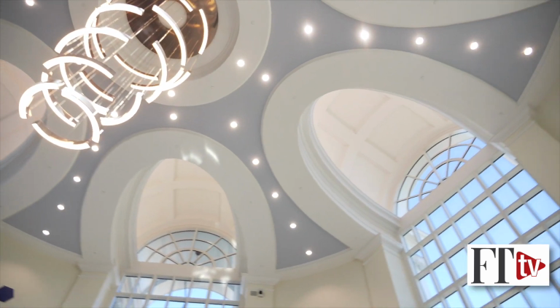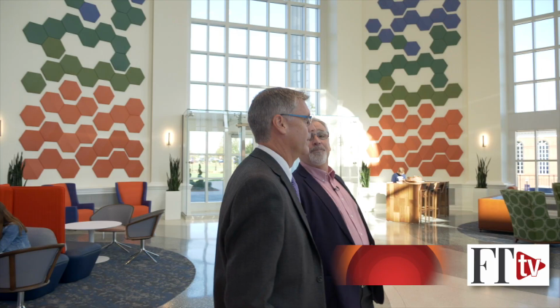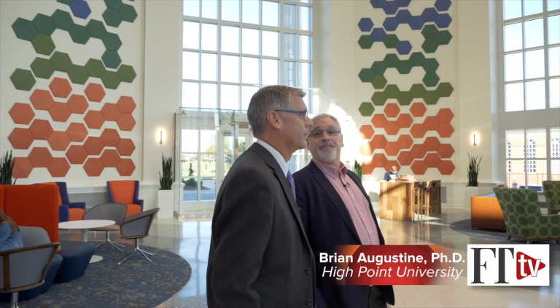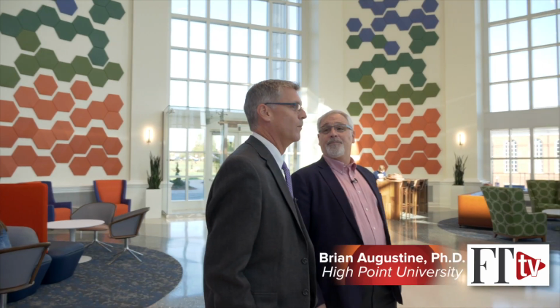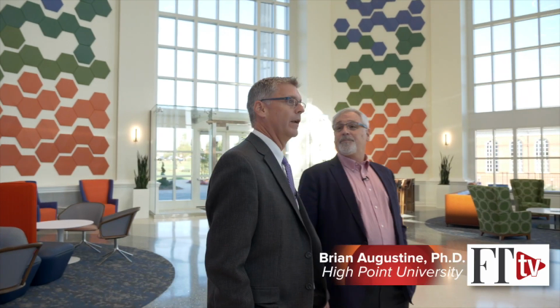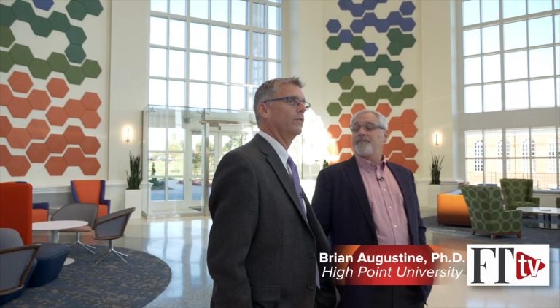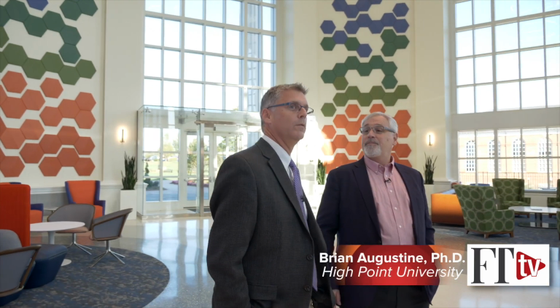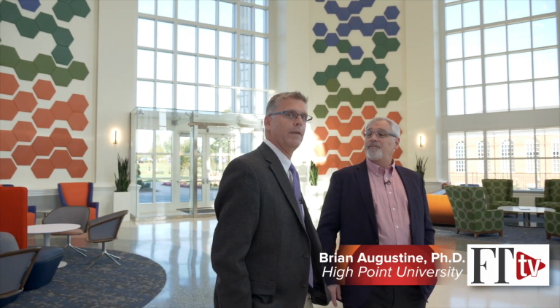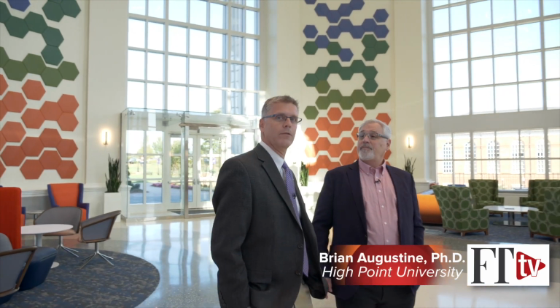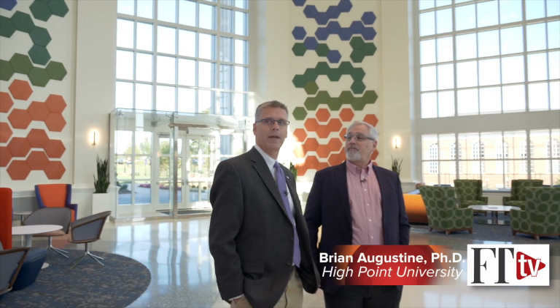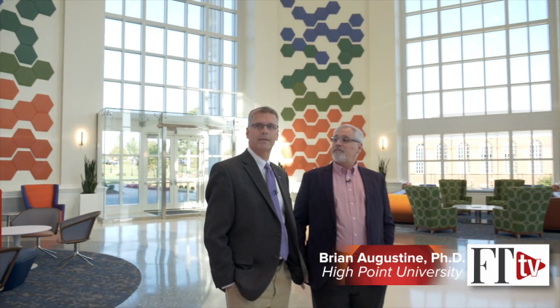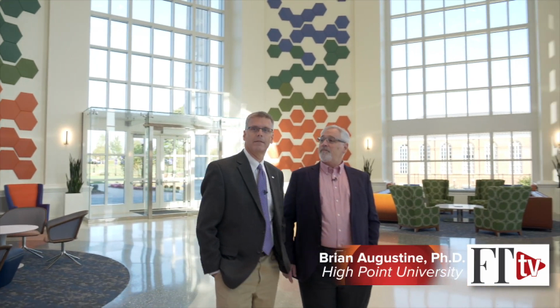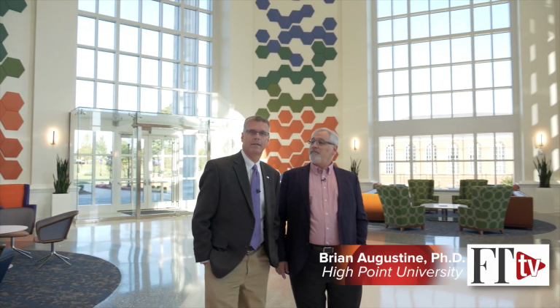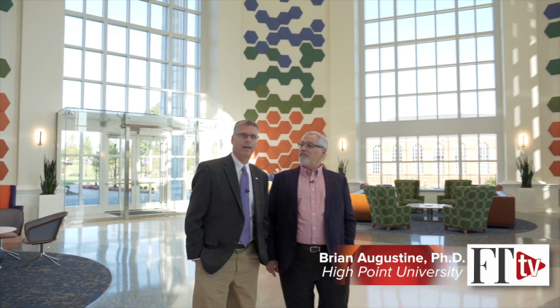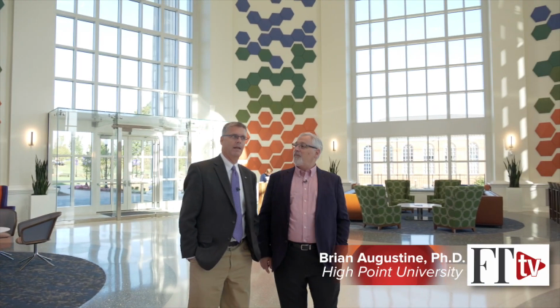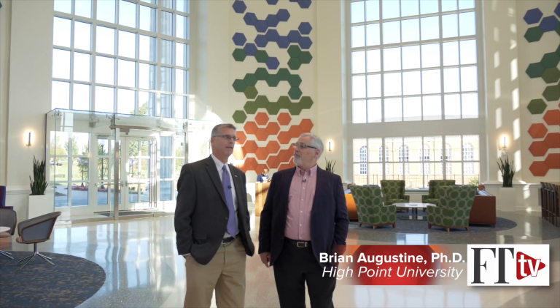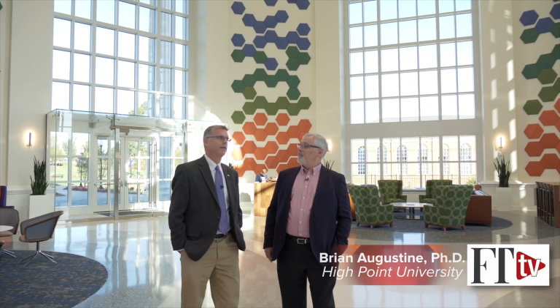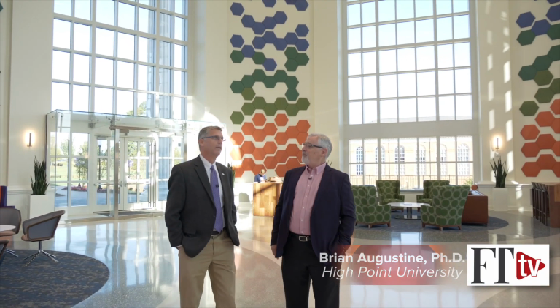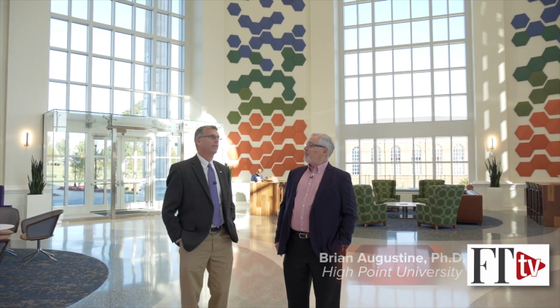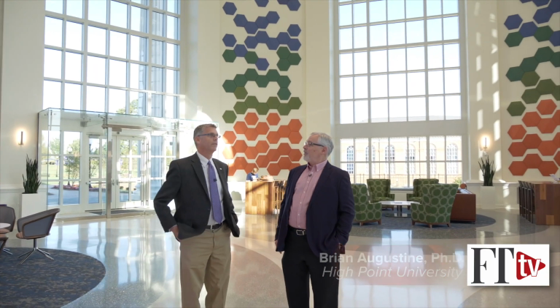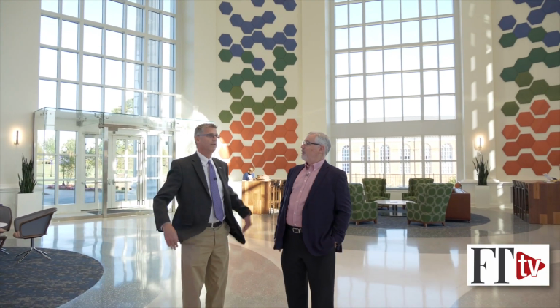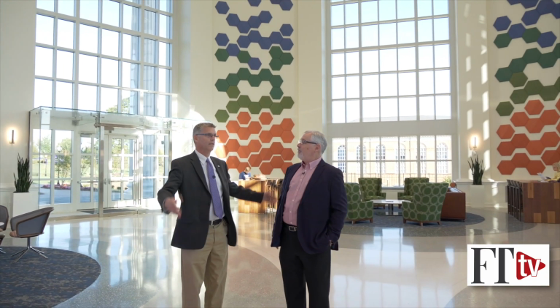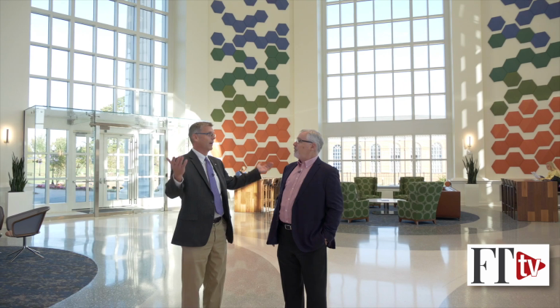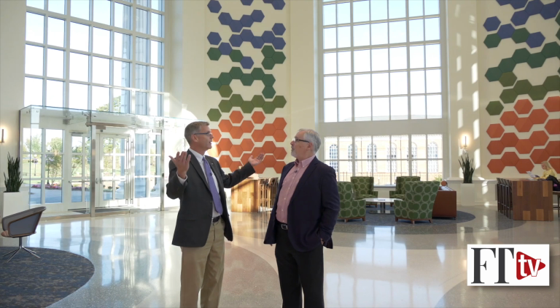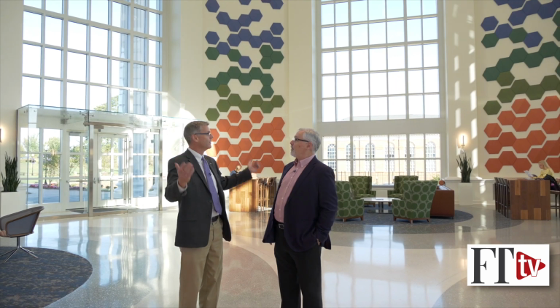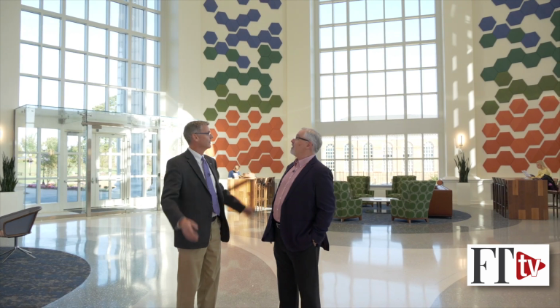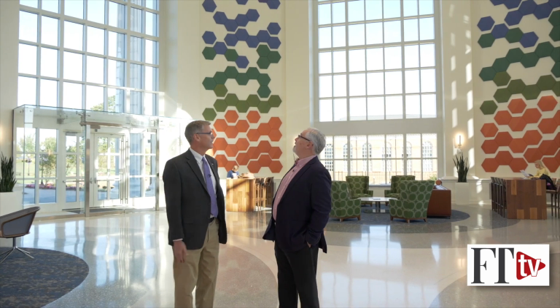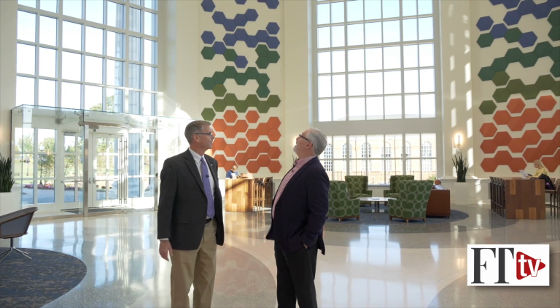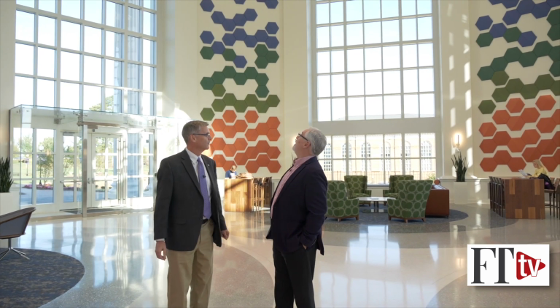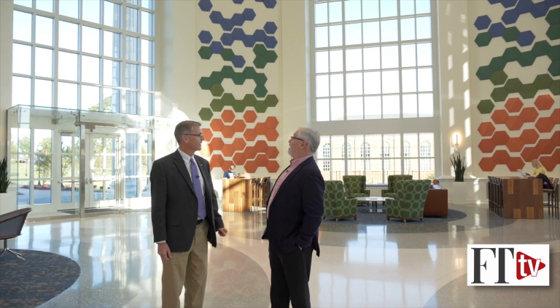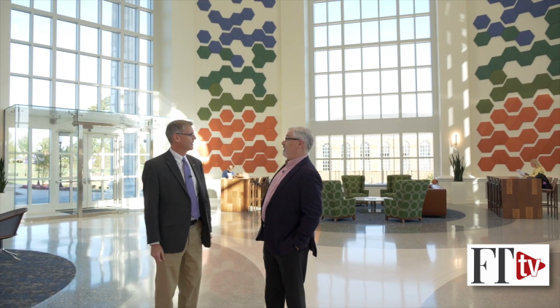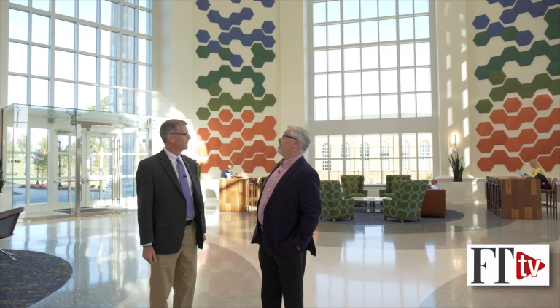This is the Wannock School of Natural Sciences, and this is the grand entrance to the Wannock School of Natural Sciences.